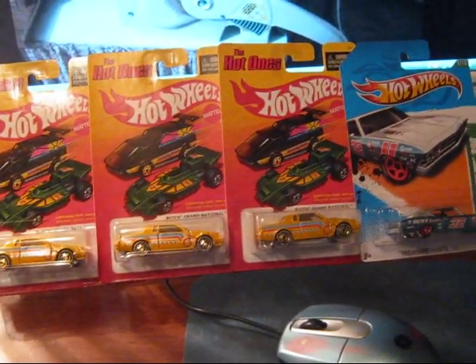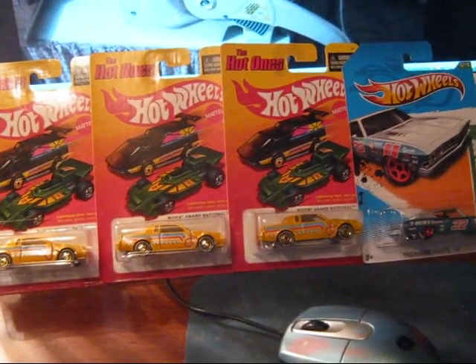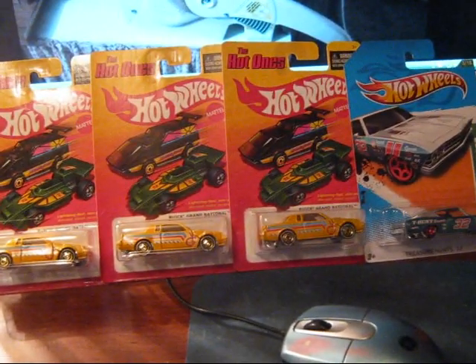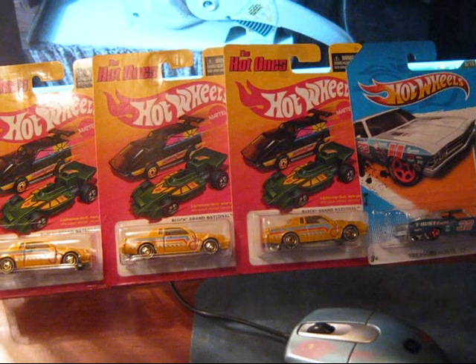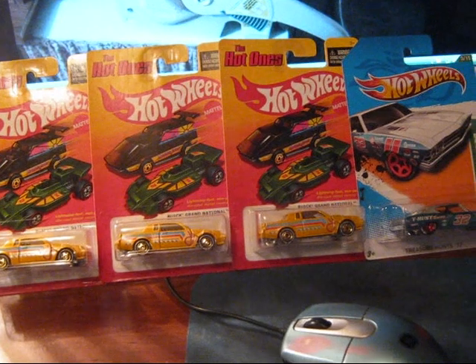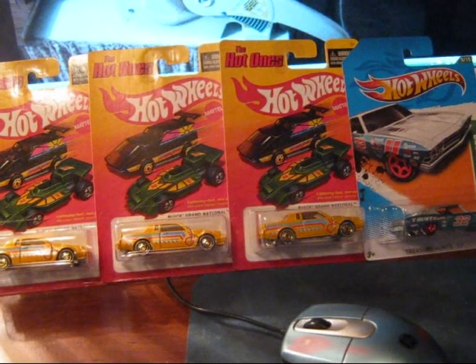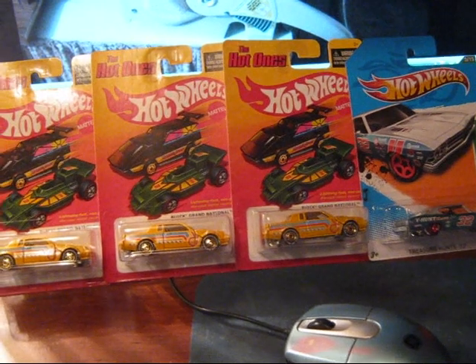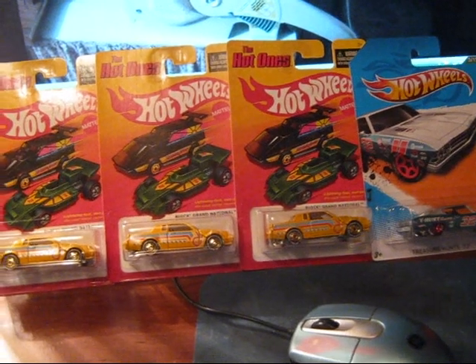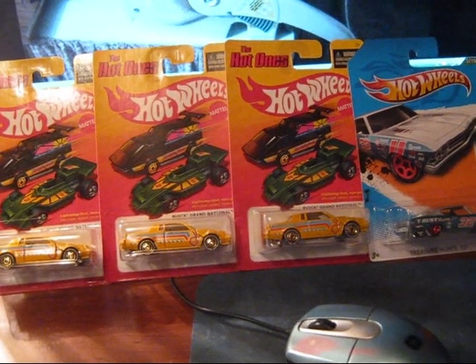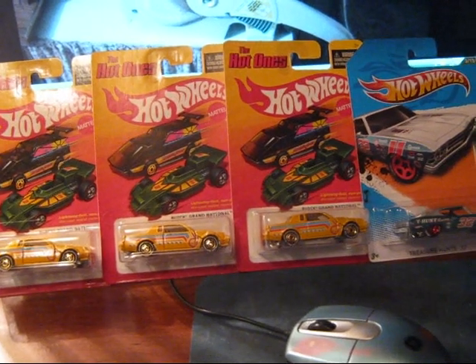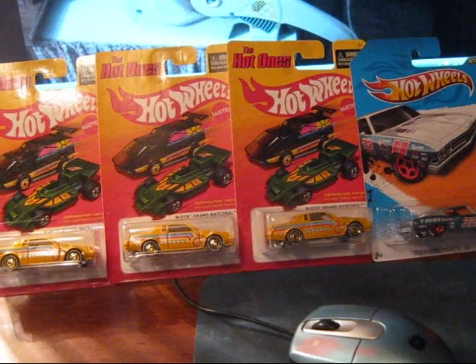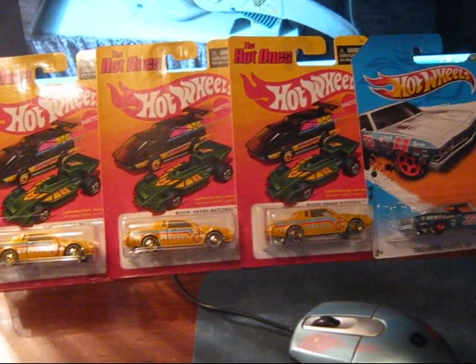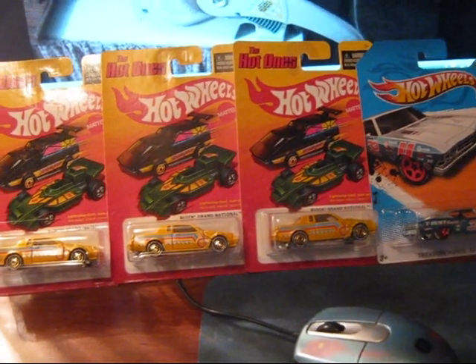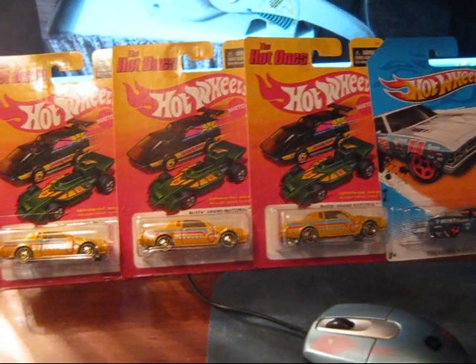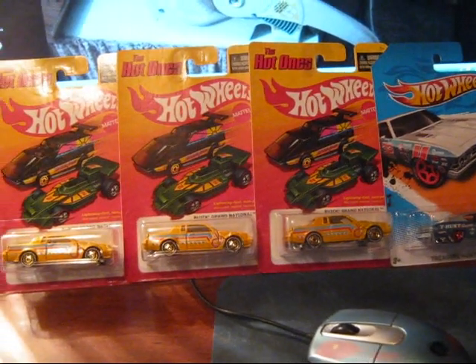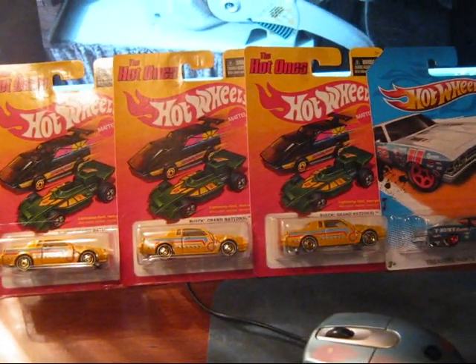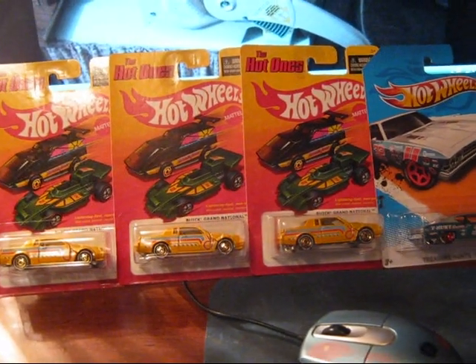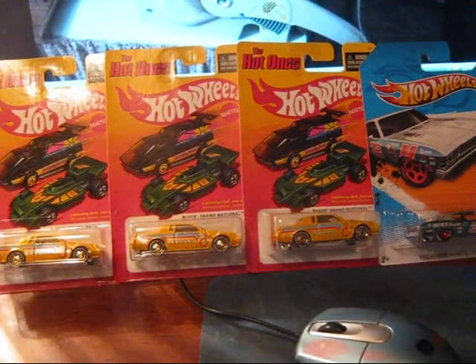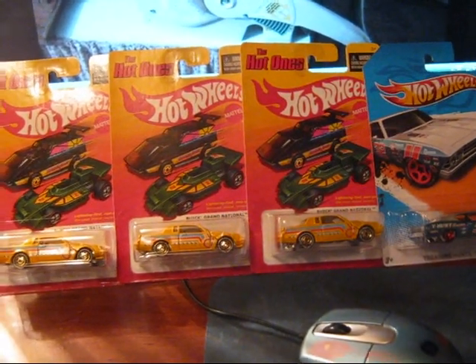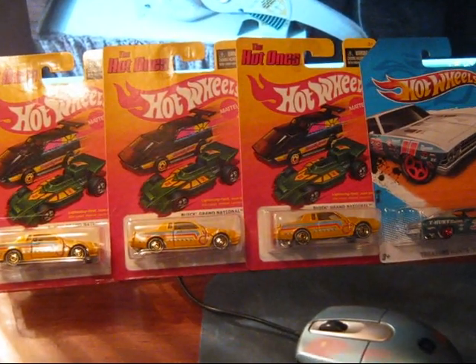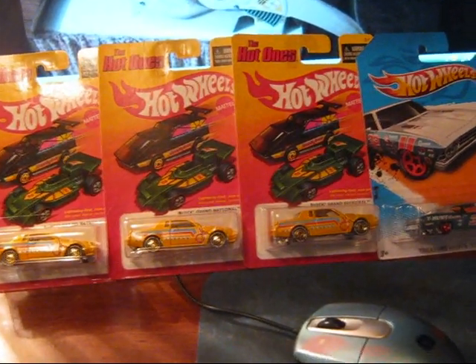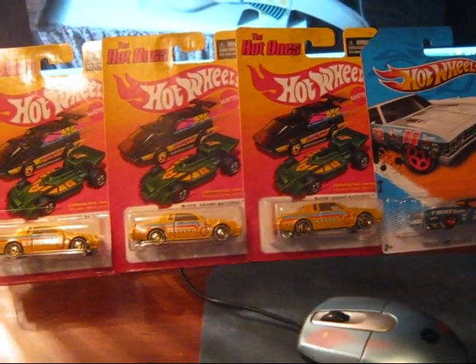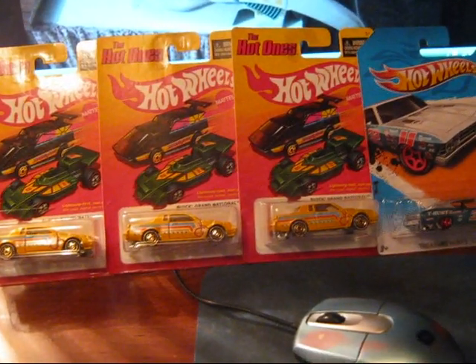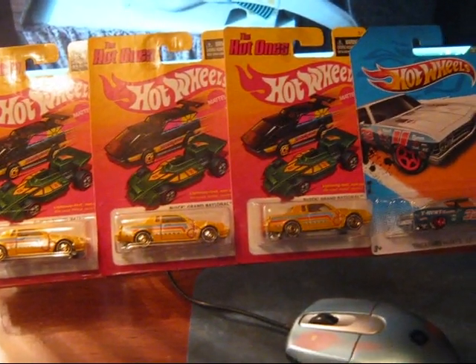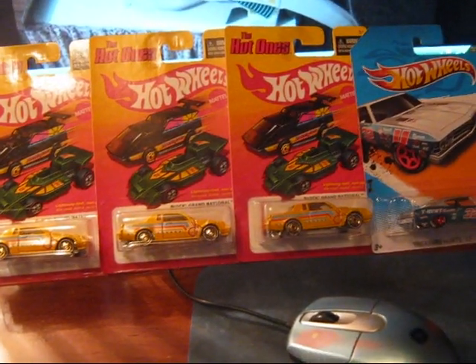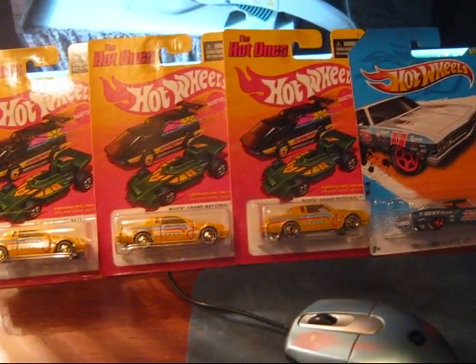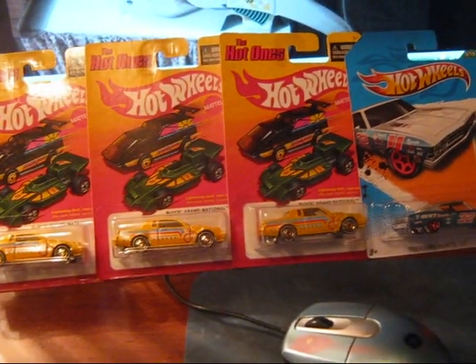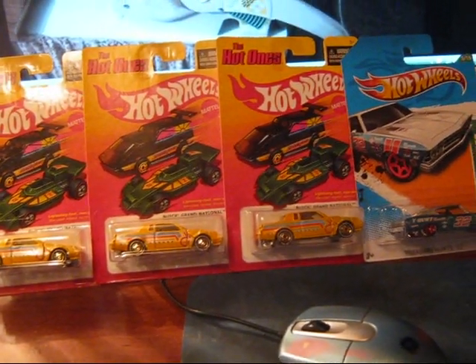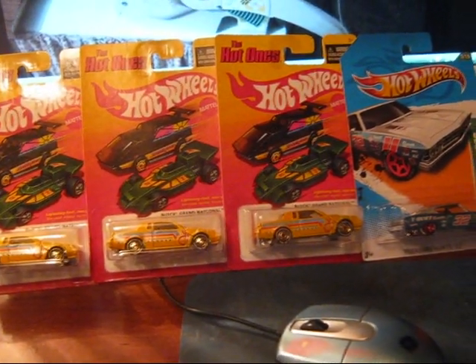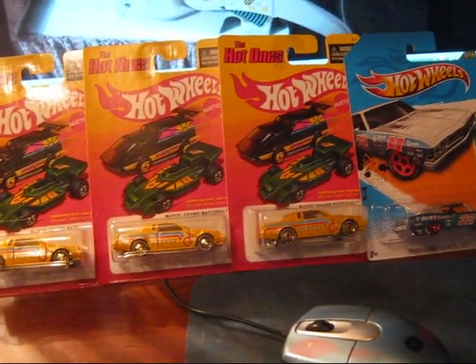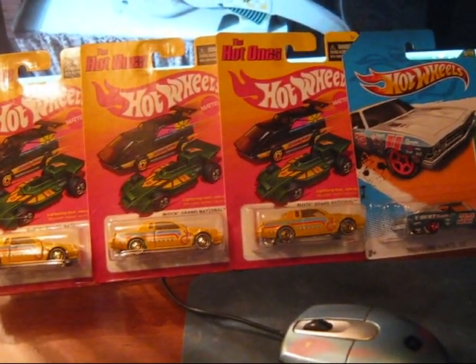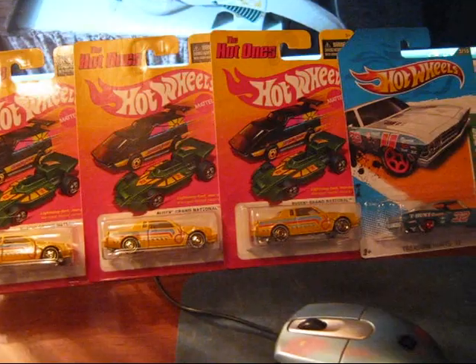Thanks for watching, guys. The Hot Ones chases are going on the trade boards.